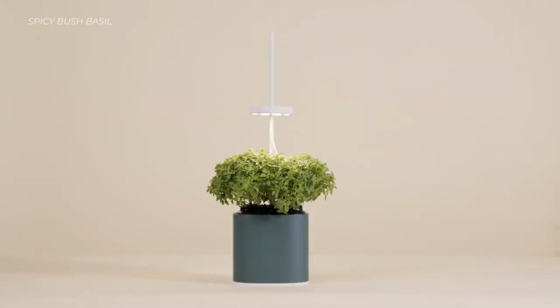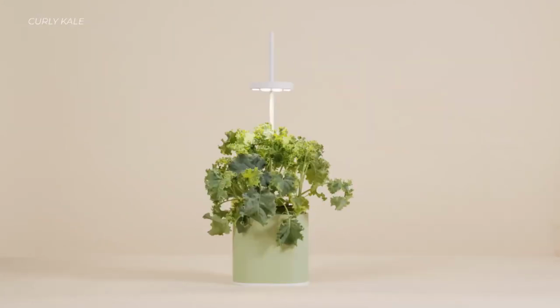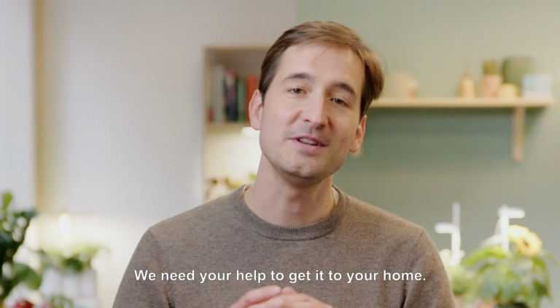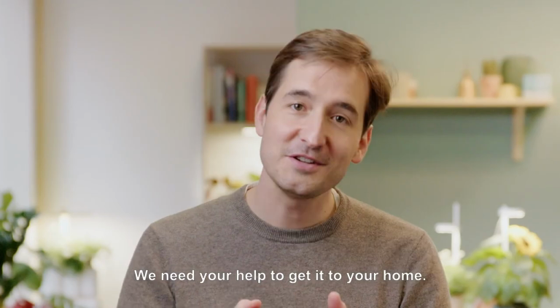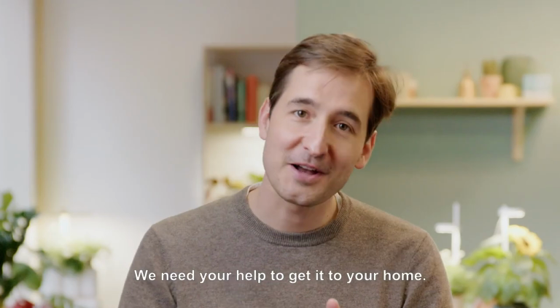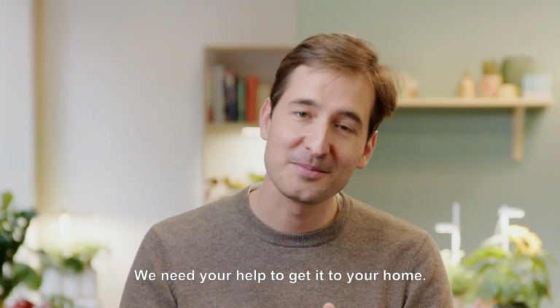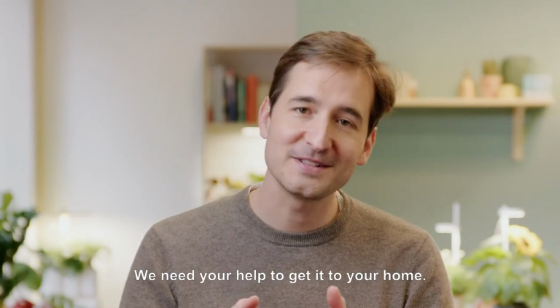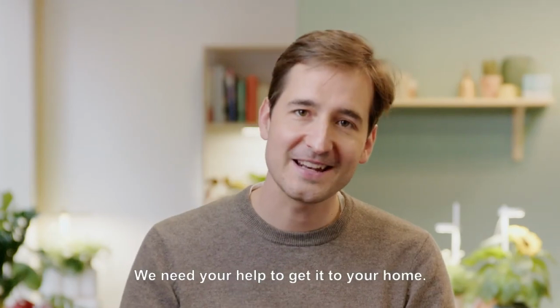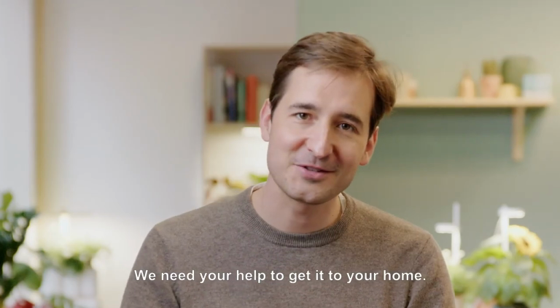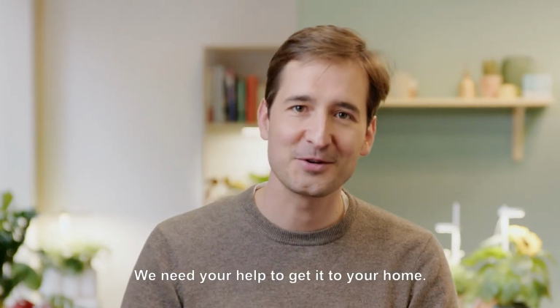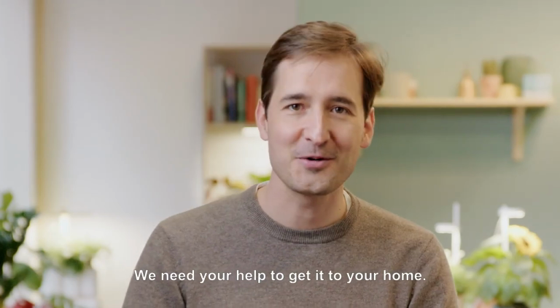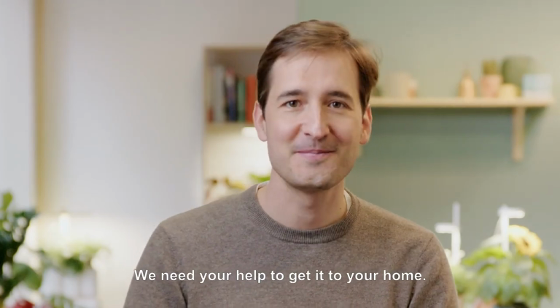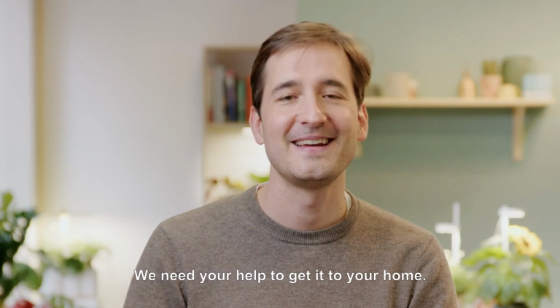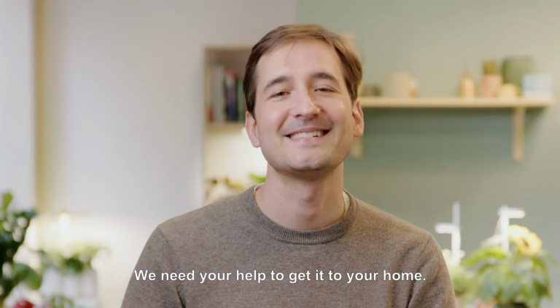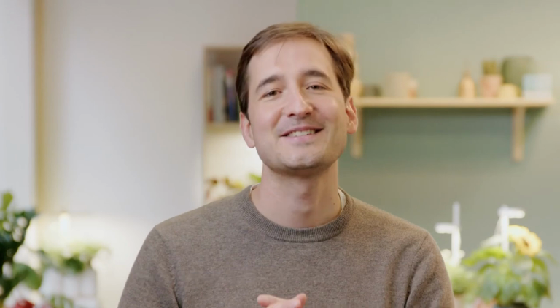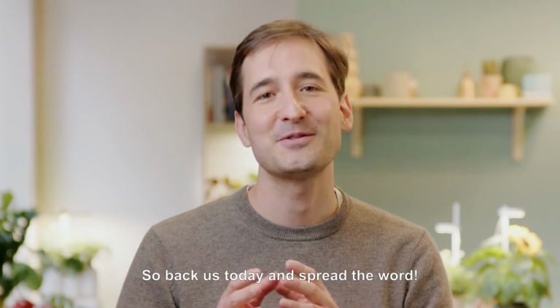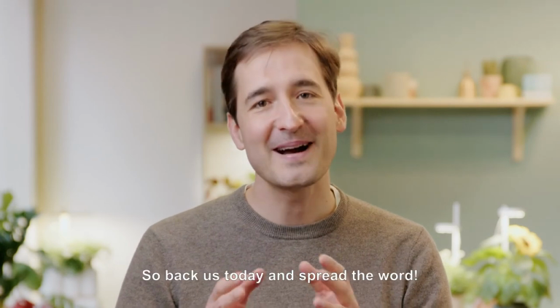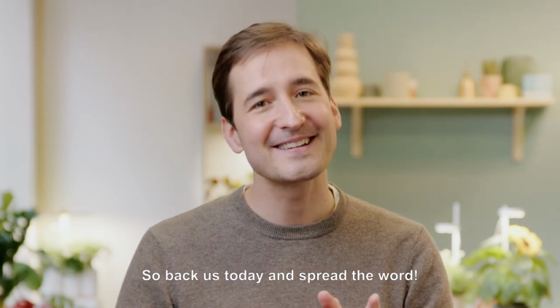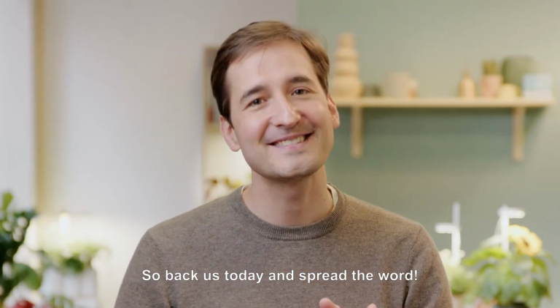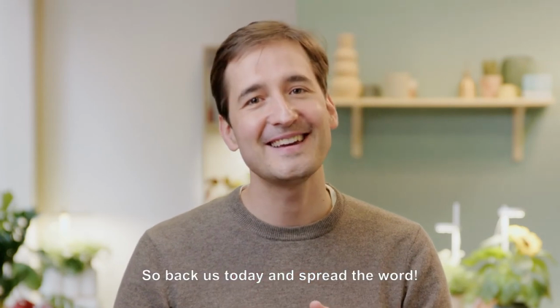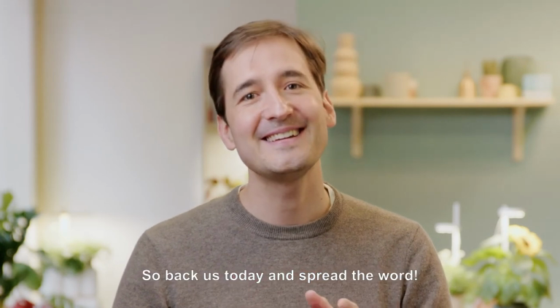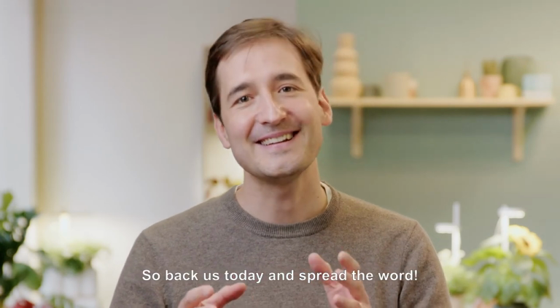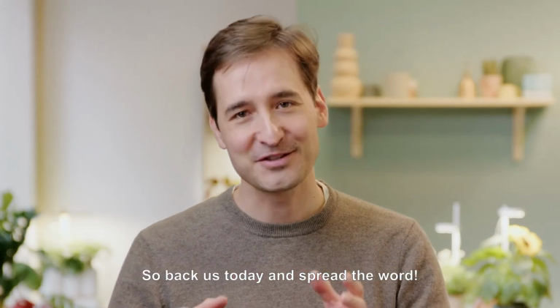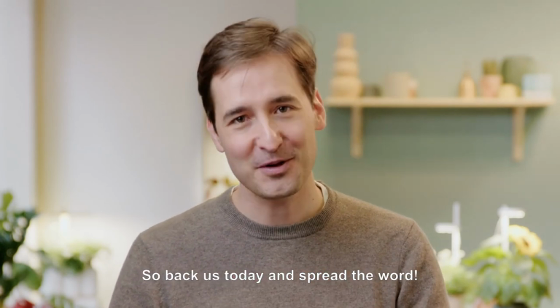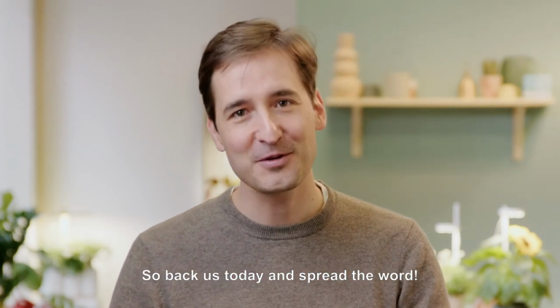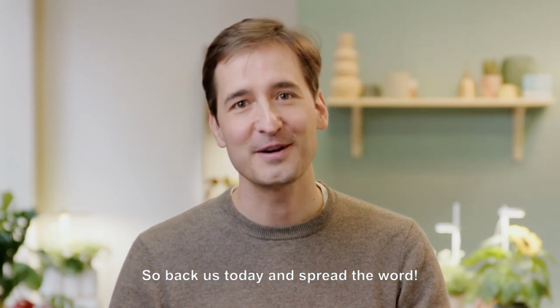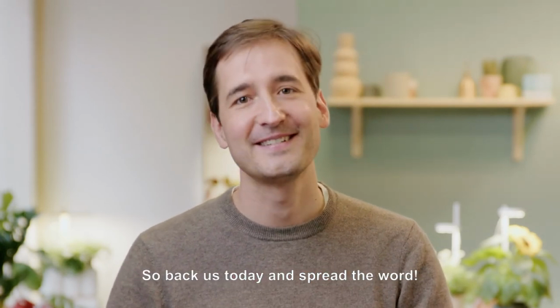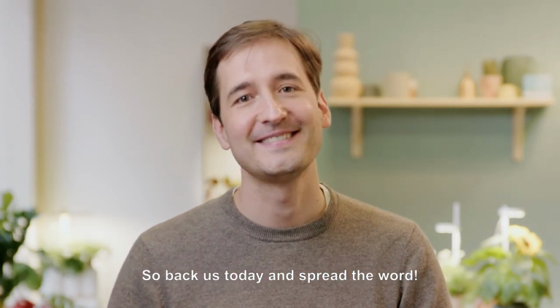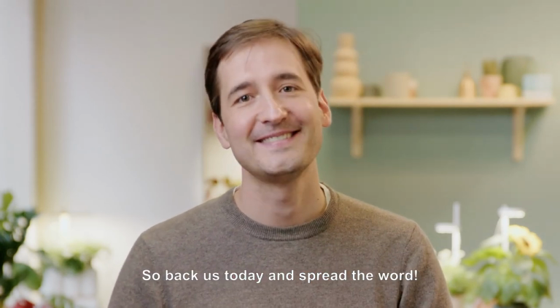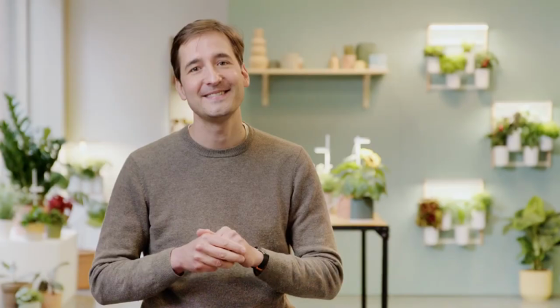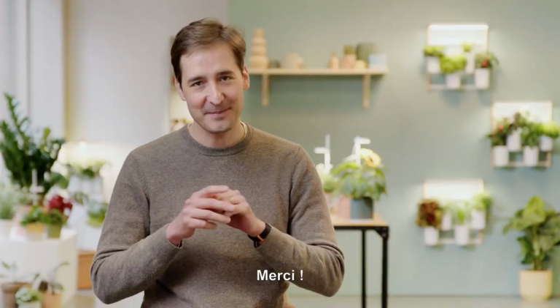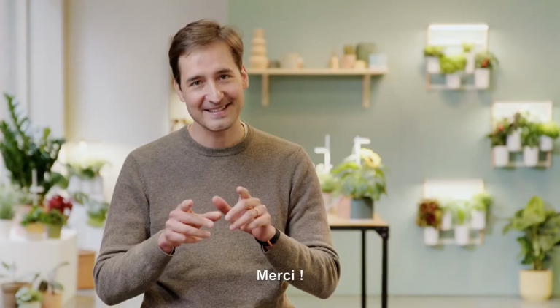We need your help to get it to your home. So back us today and spread the word. Merci!